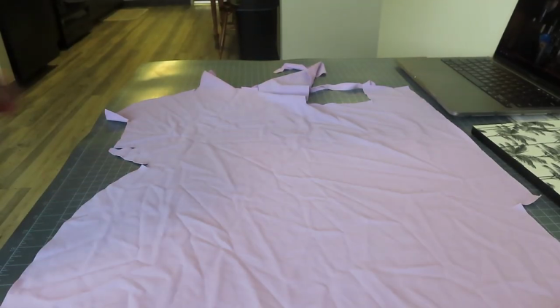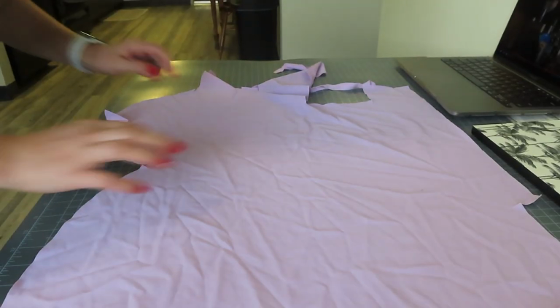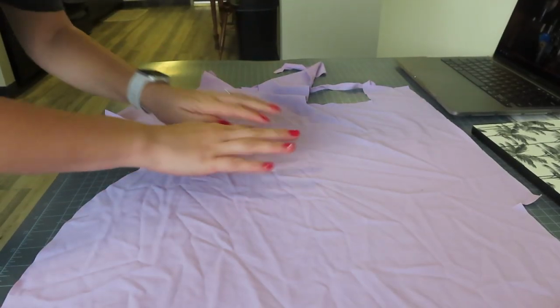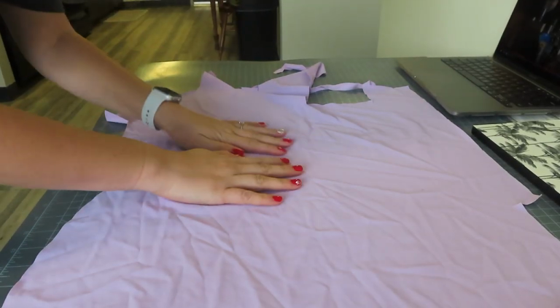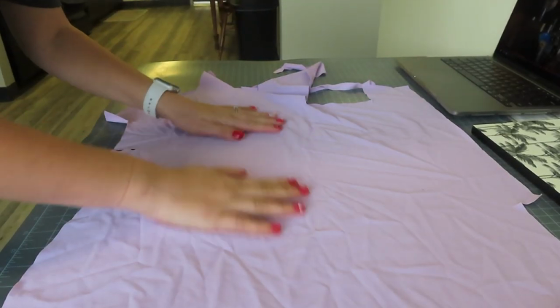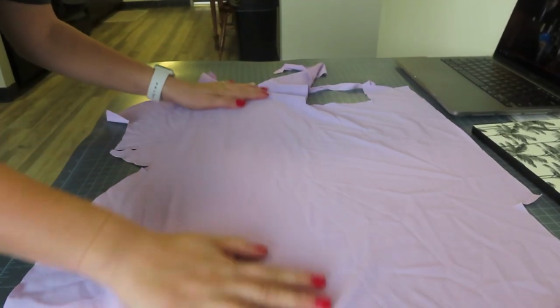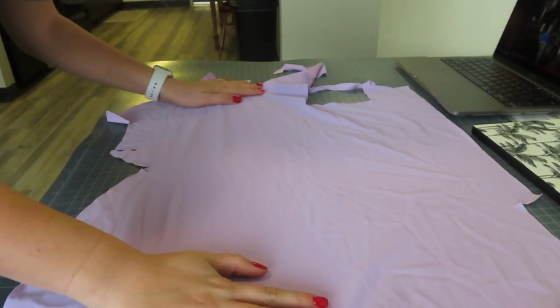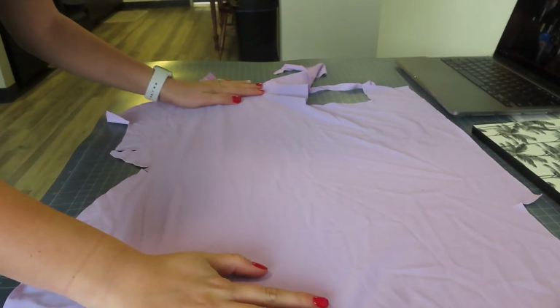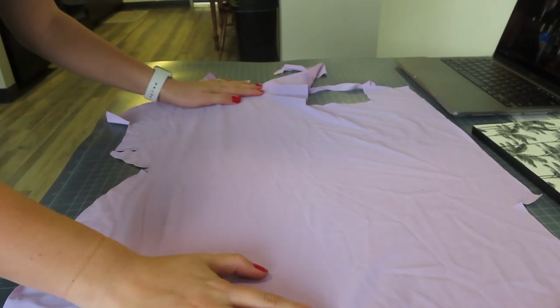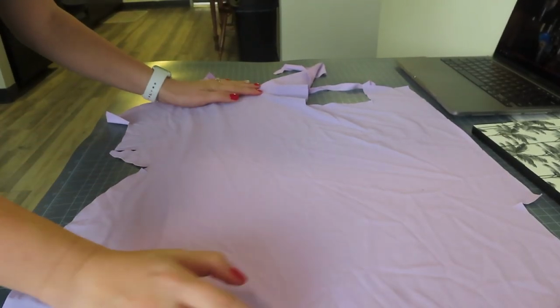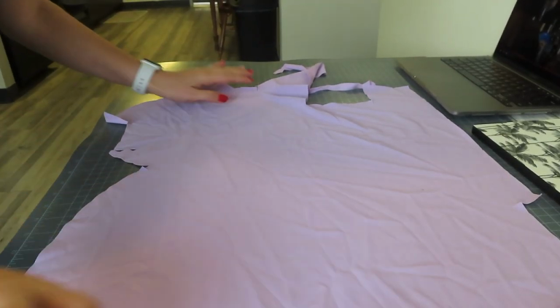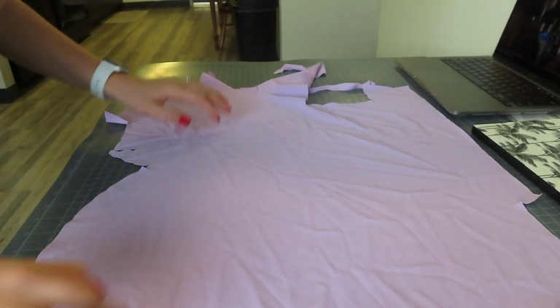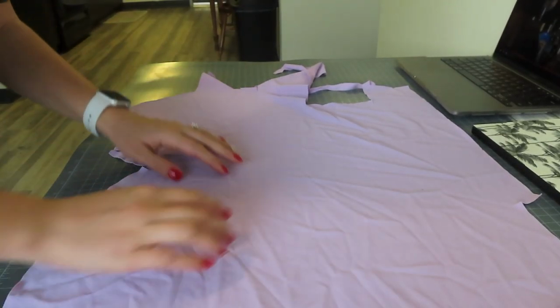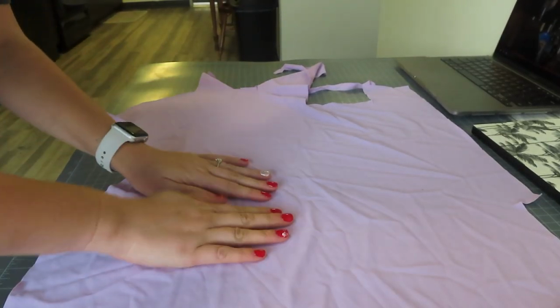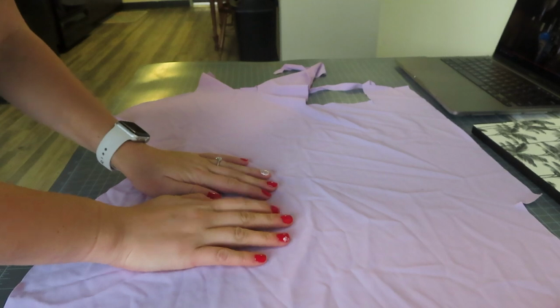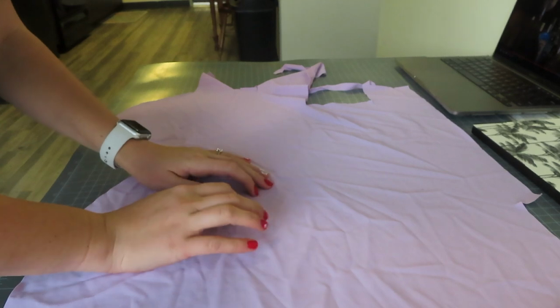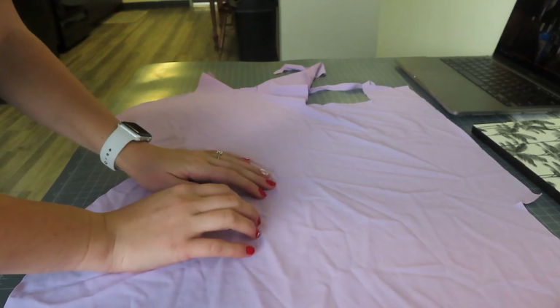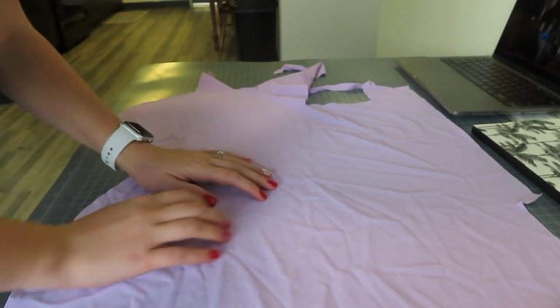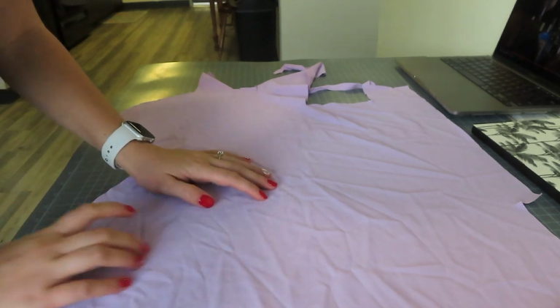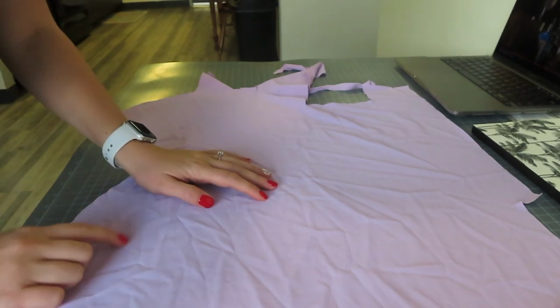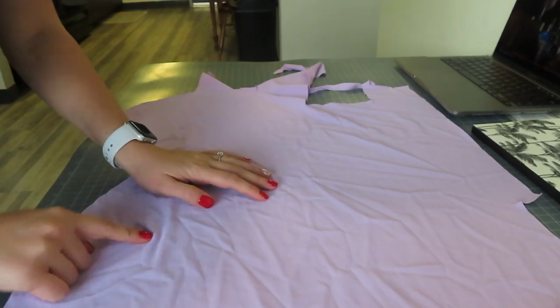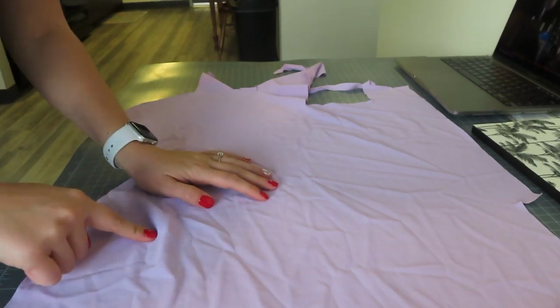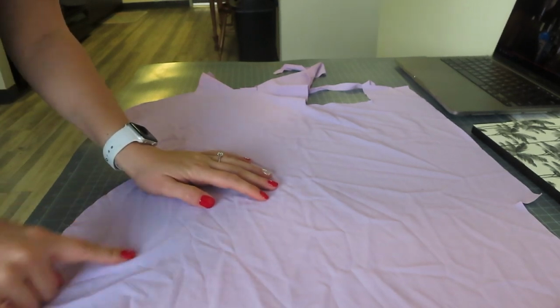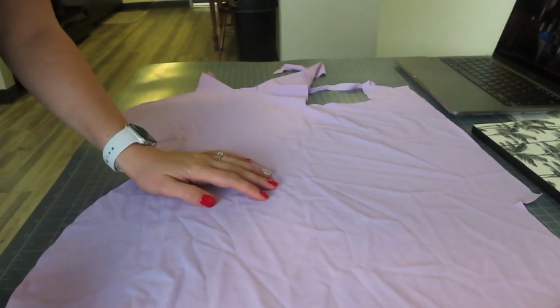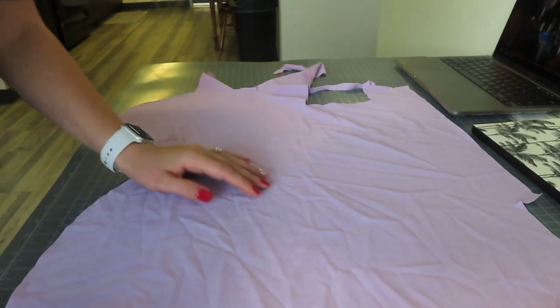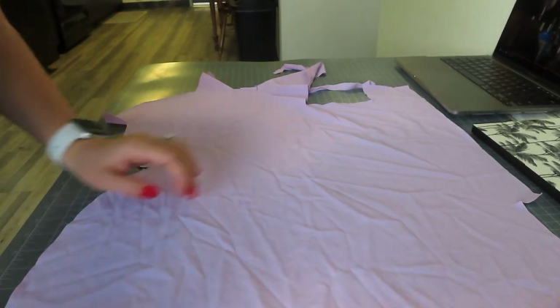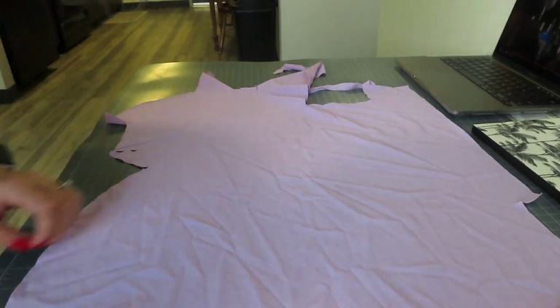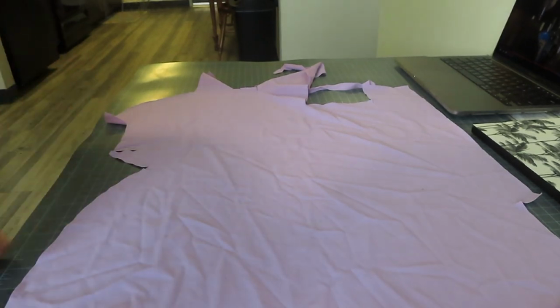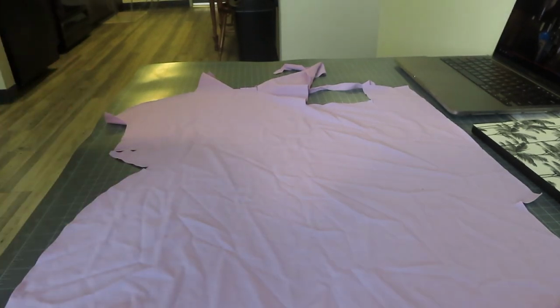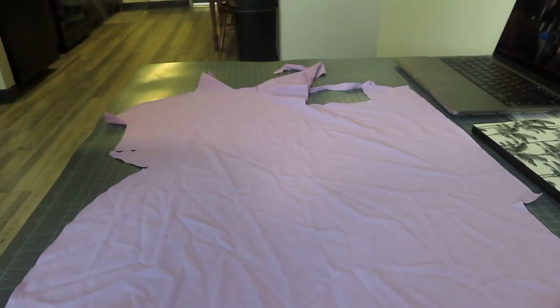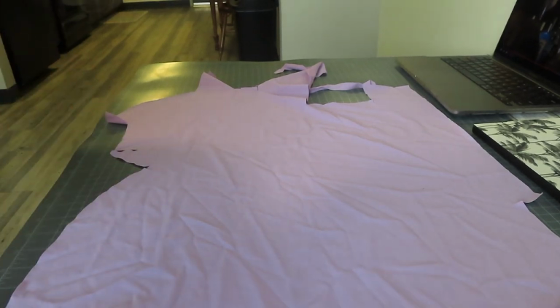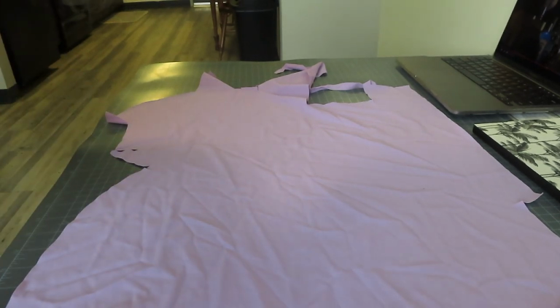Alright, so we have our fabric. I'm doing one side this matte purple and the other side ribbed.